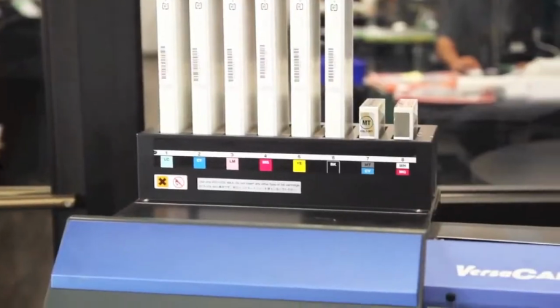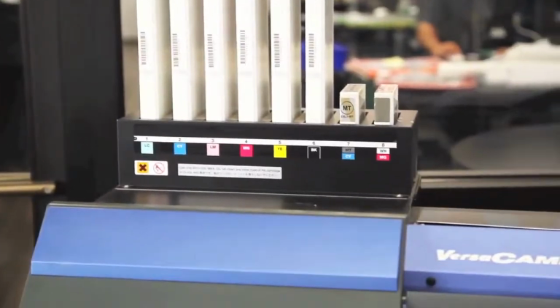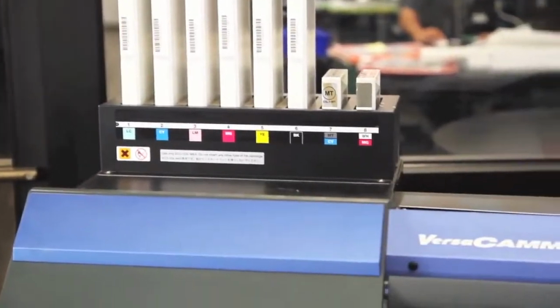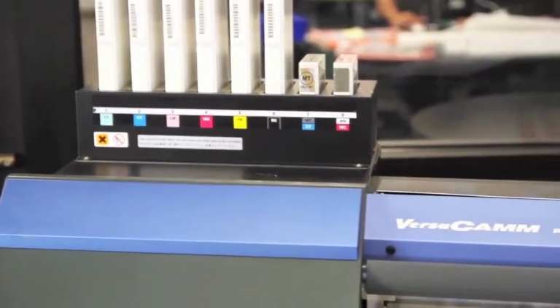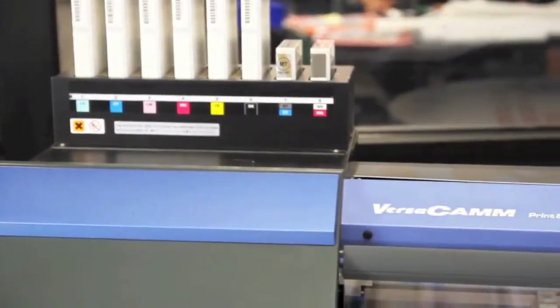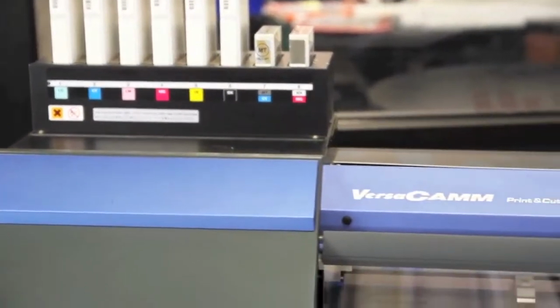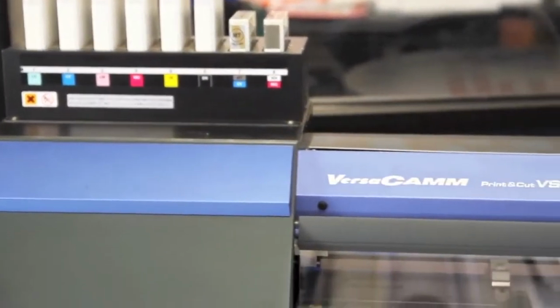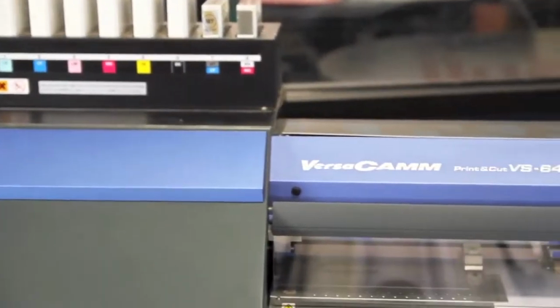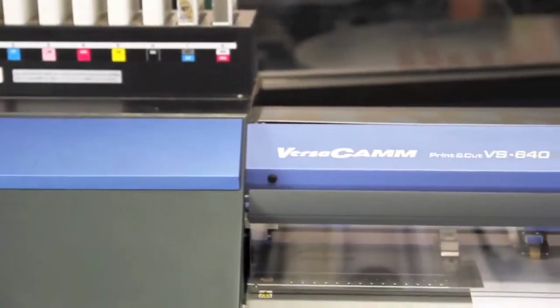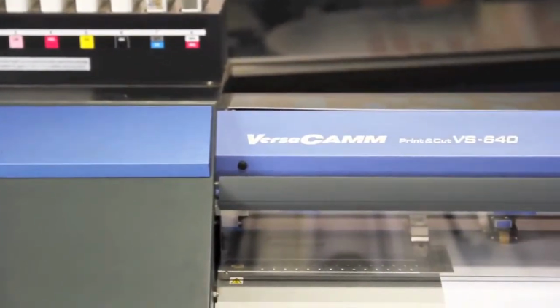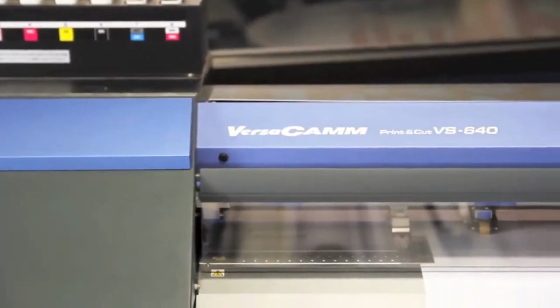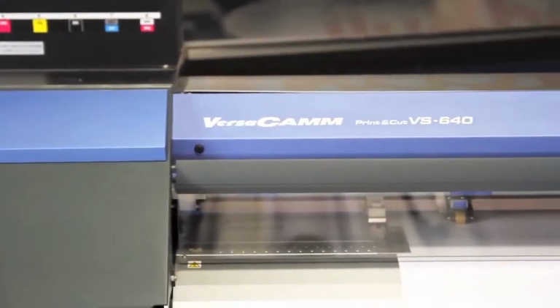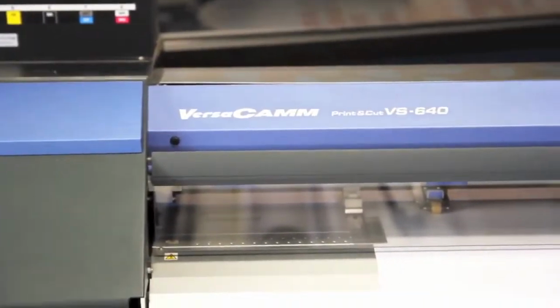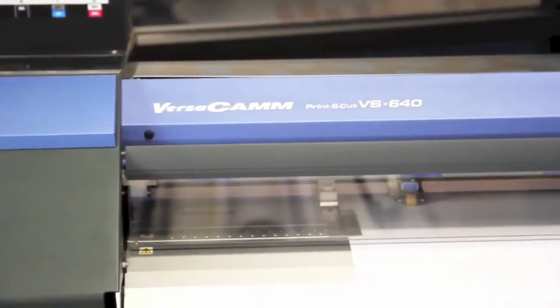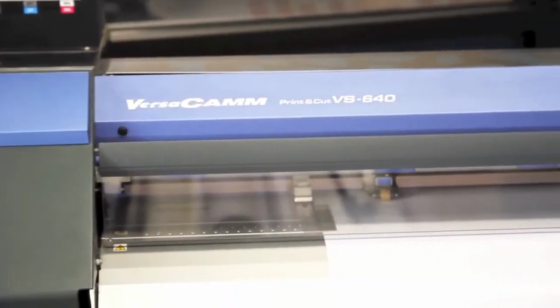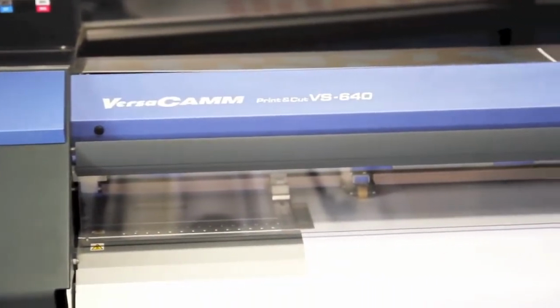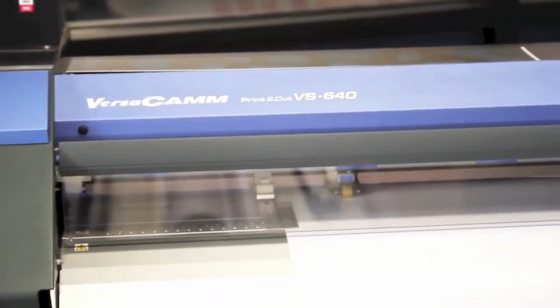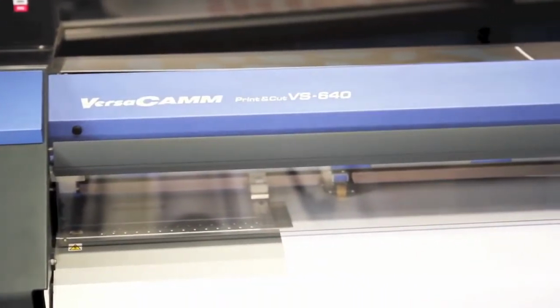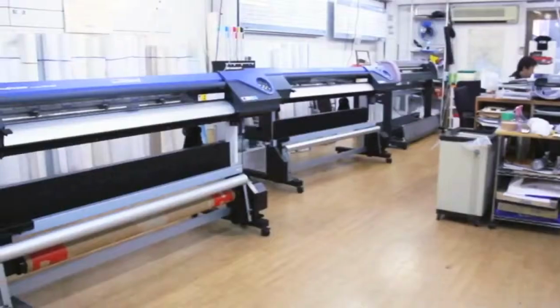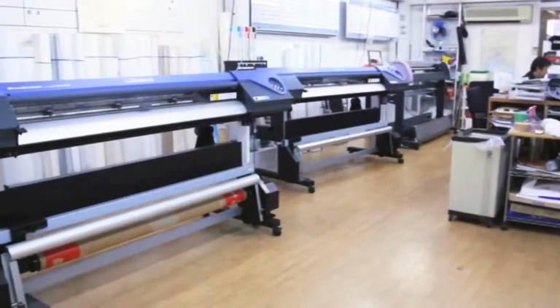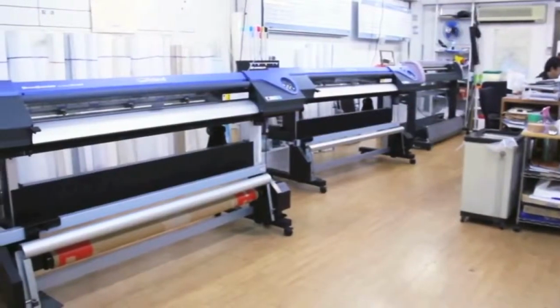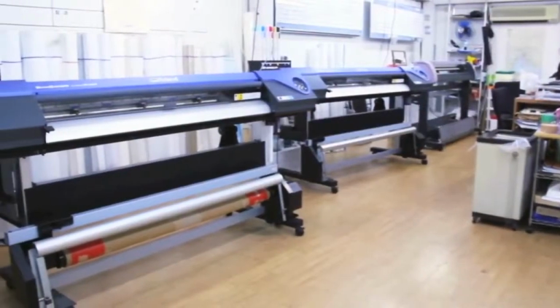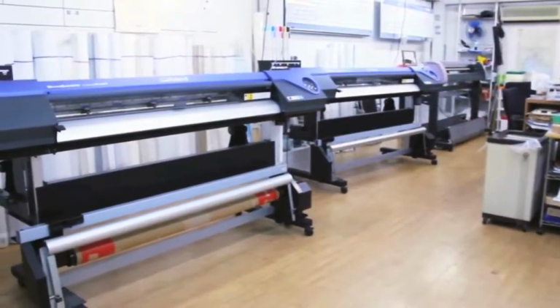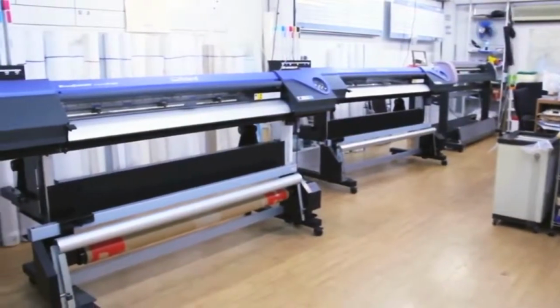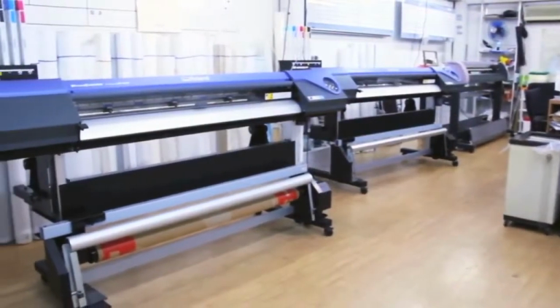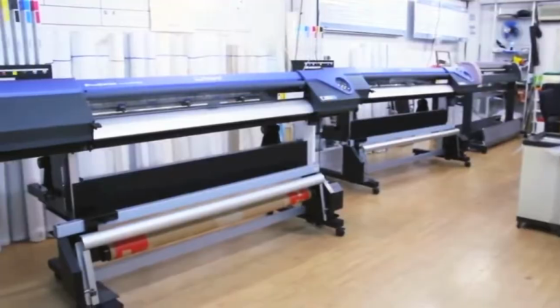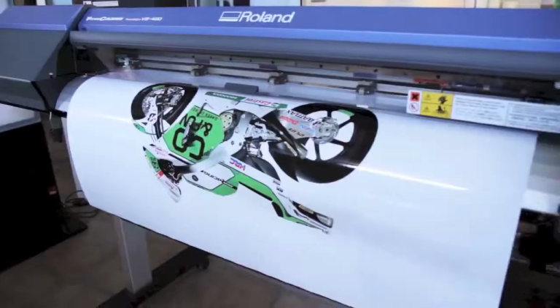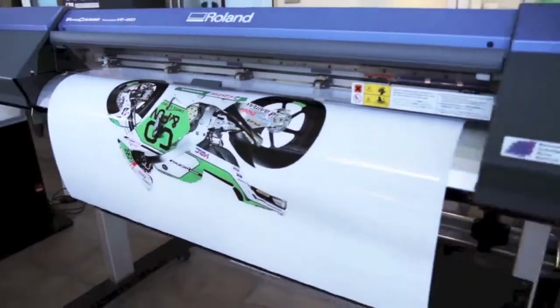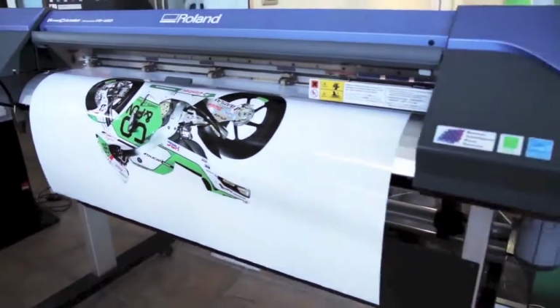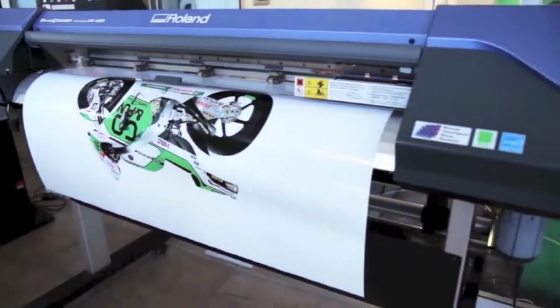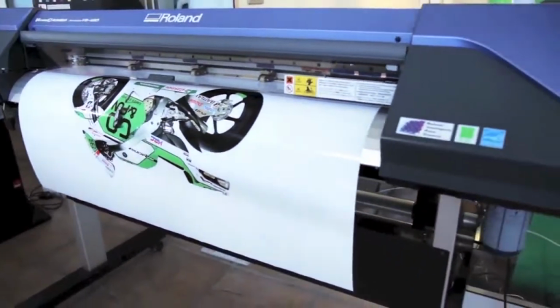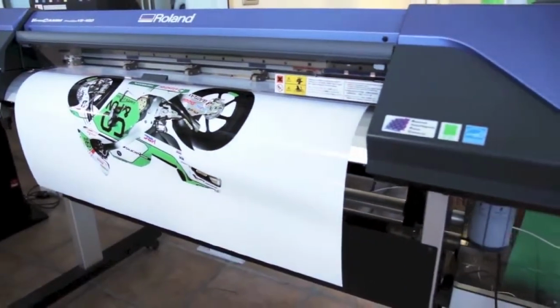Roland VersaCam printer cutters are the world's best-selling wide-format inkjet for durable graphics.